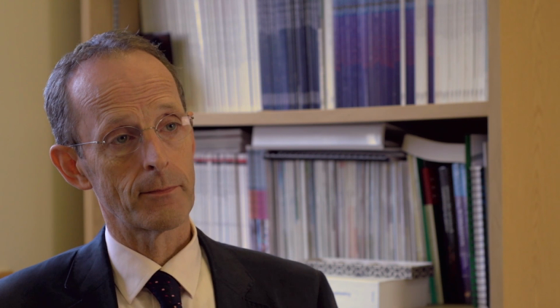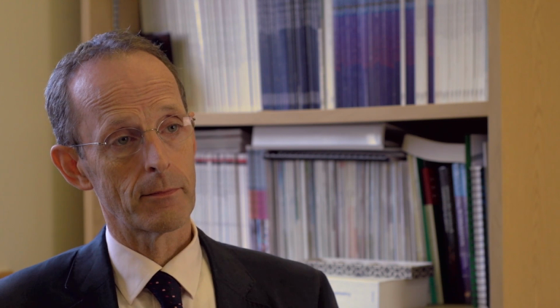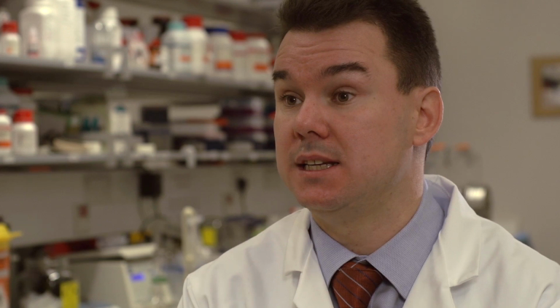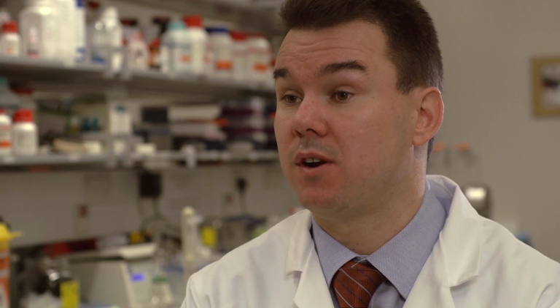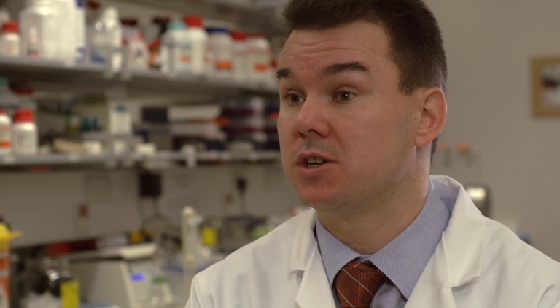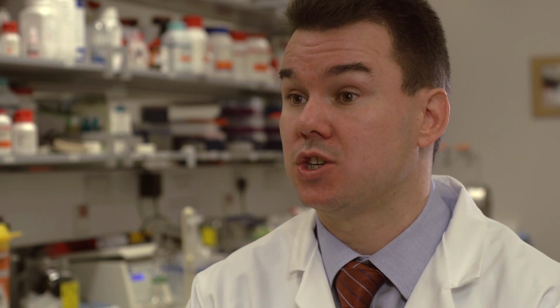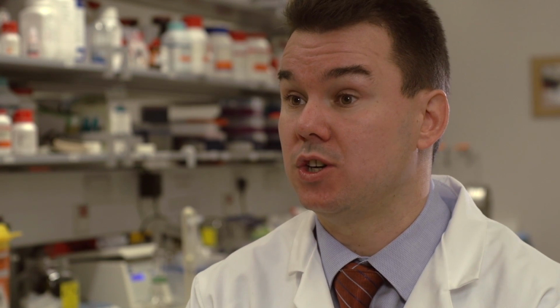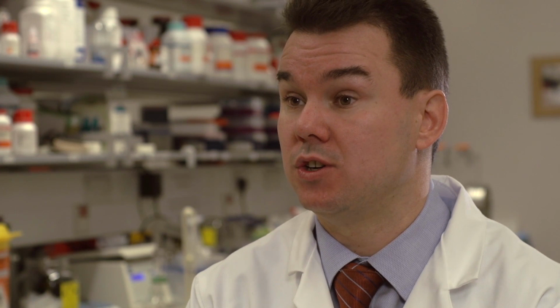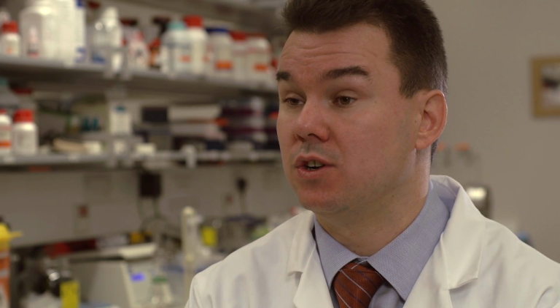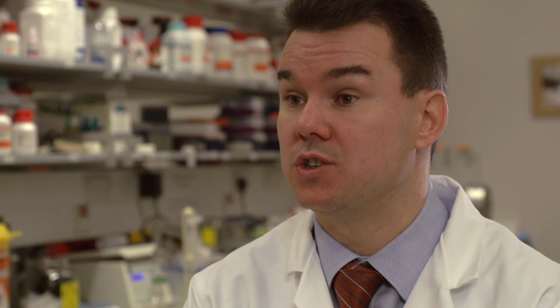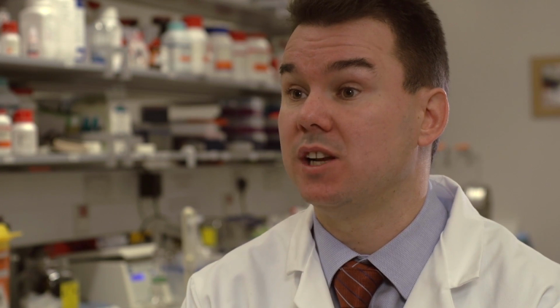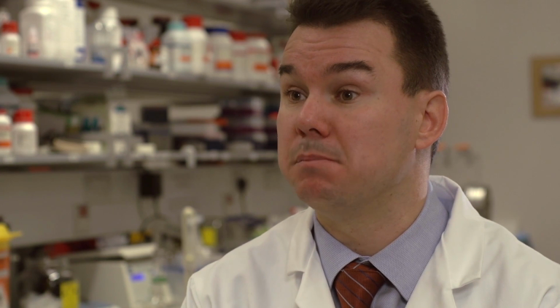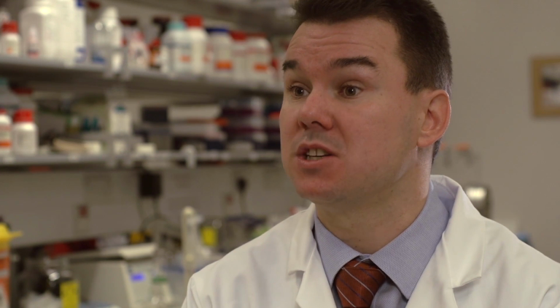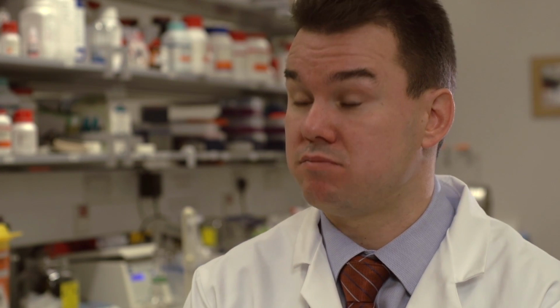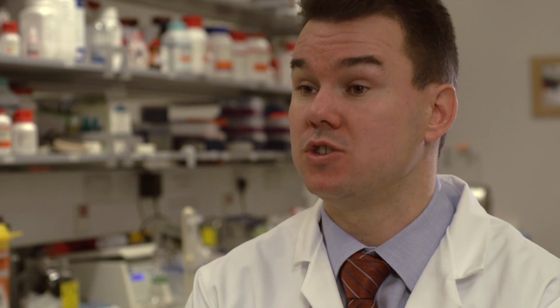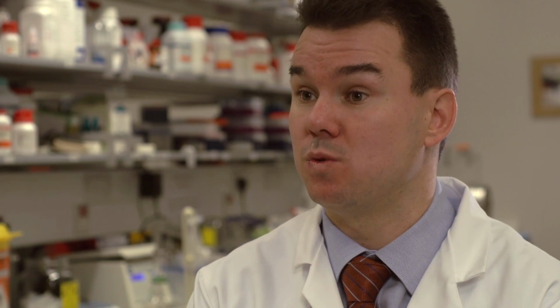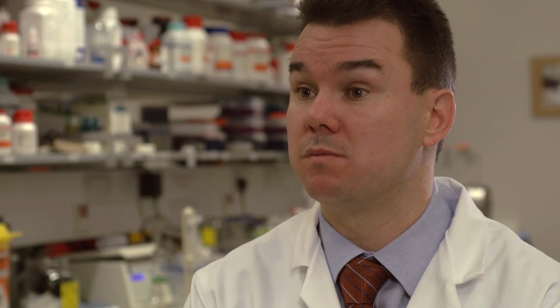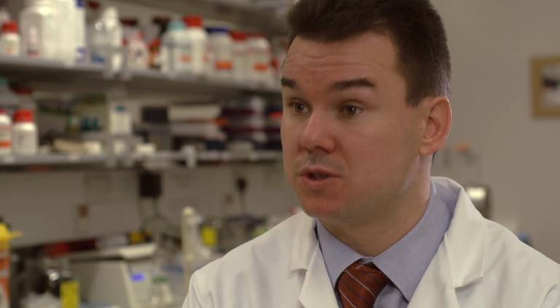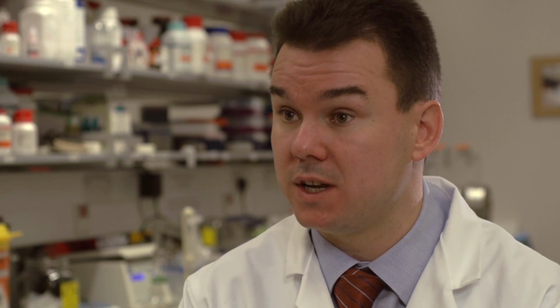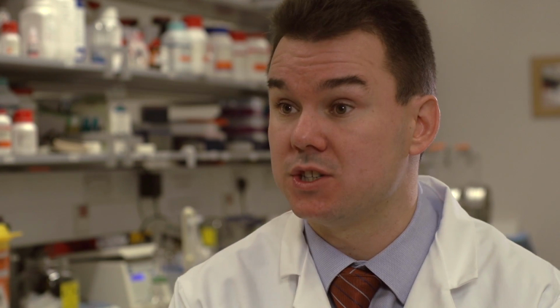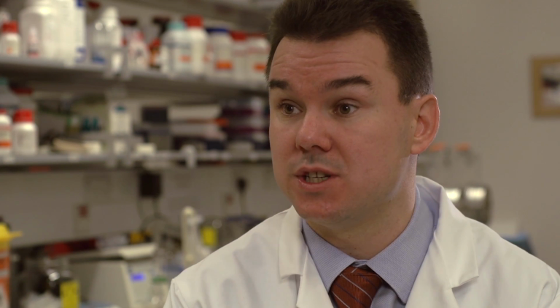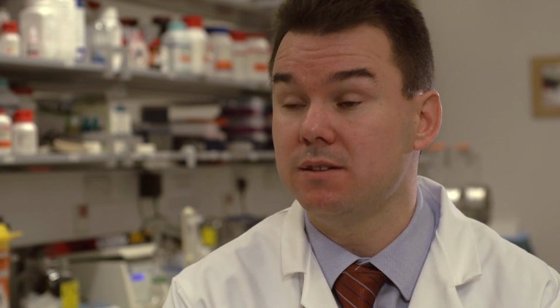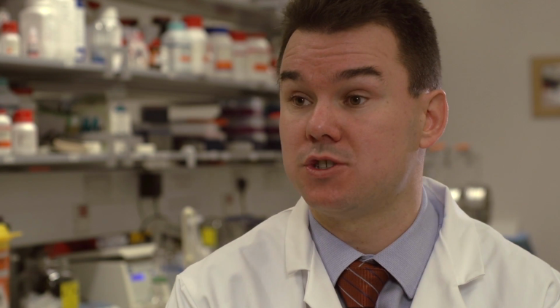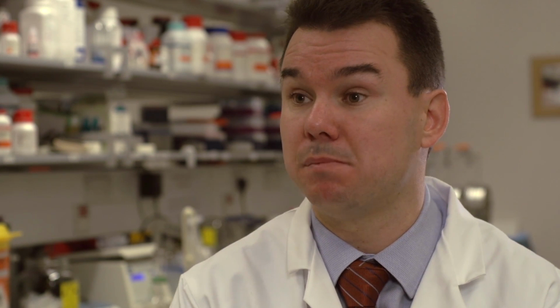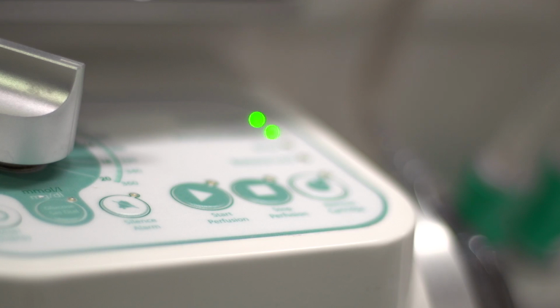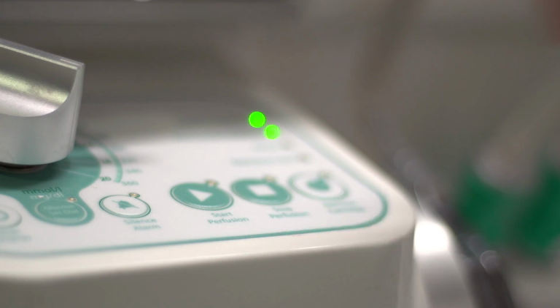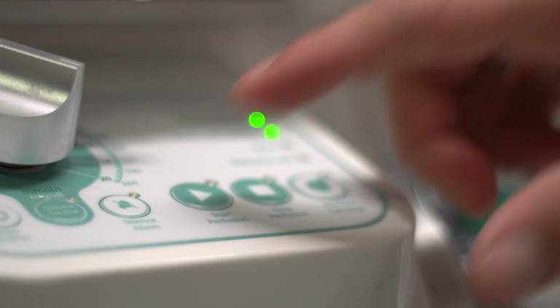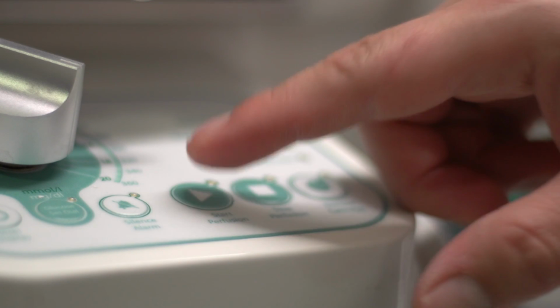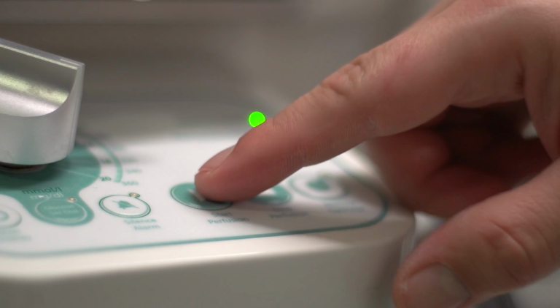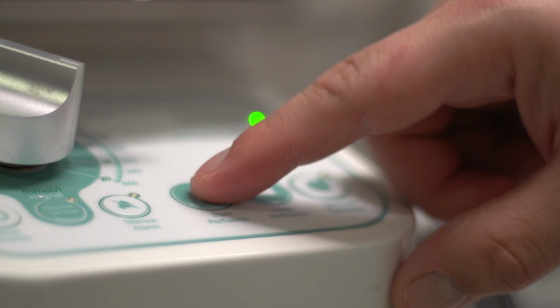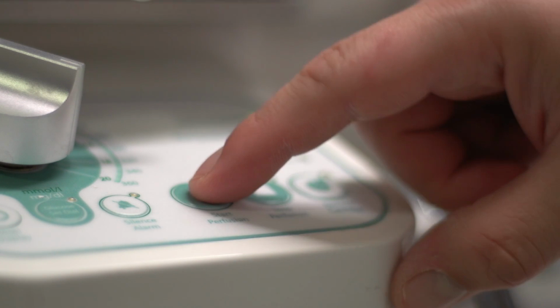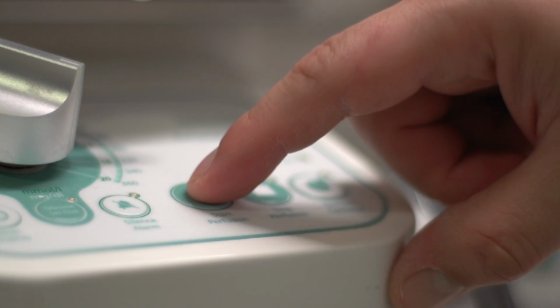It is very much a single button approach to organ preservation today. There's a play, a stop, and an eject button.